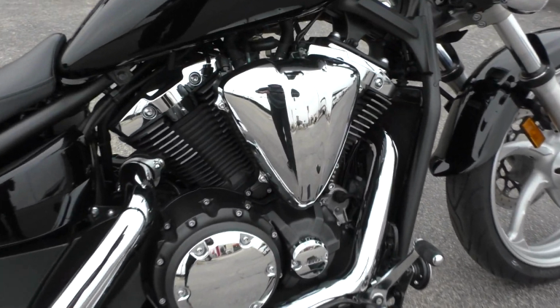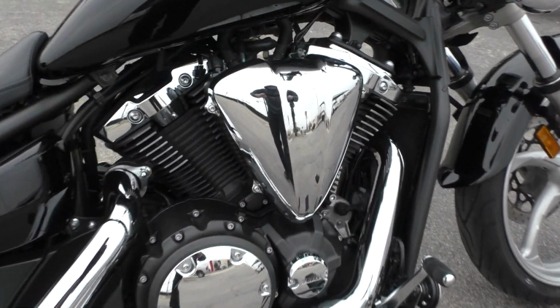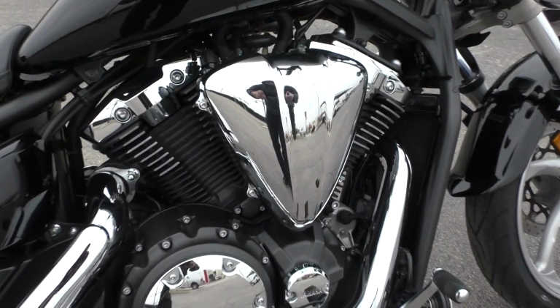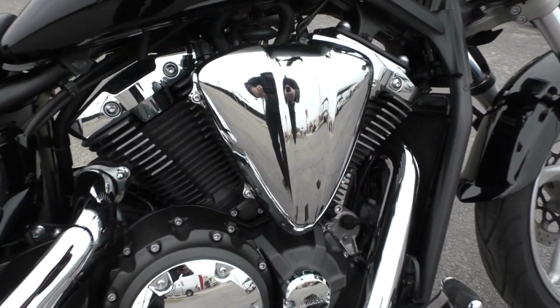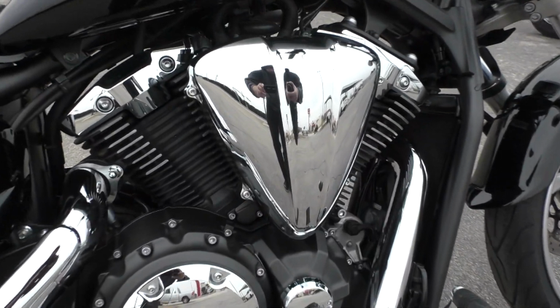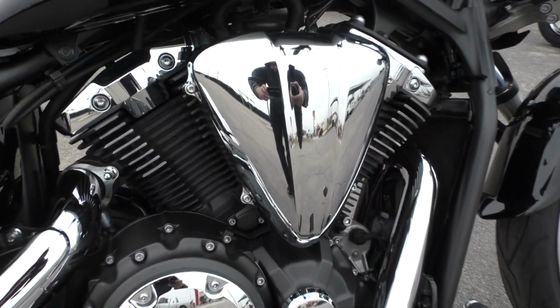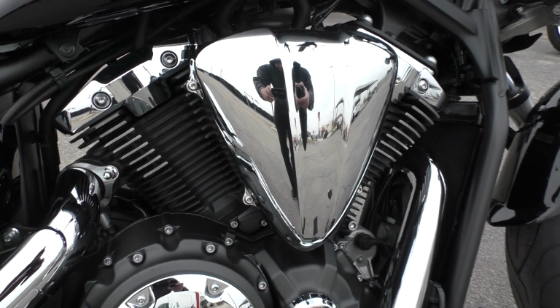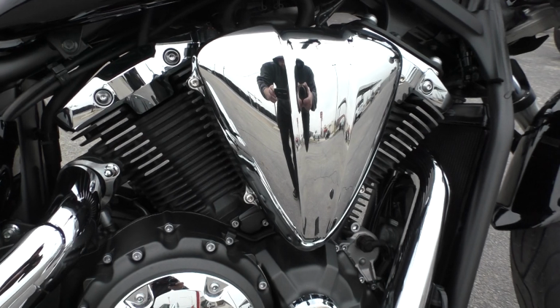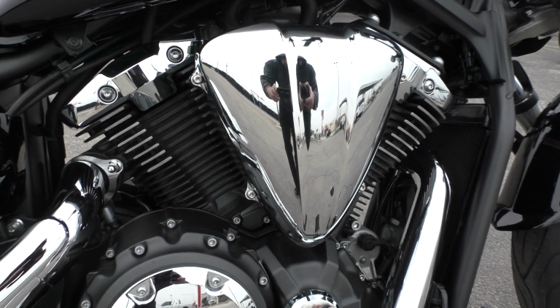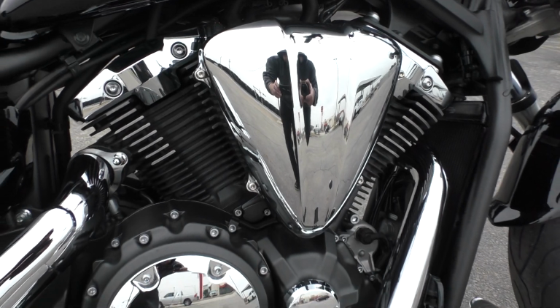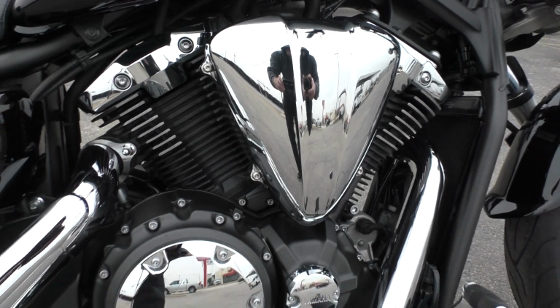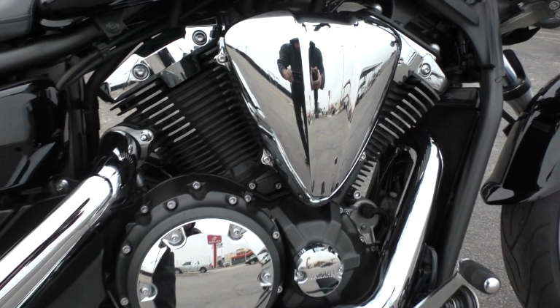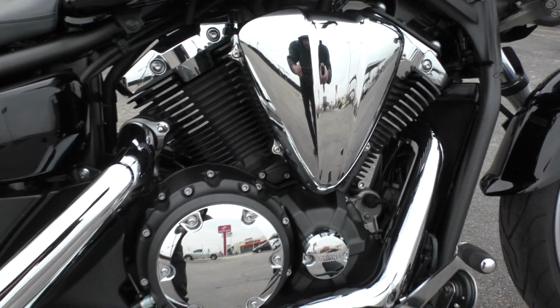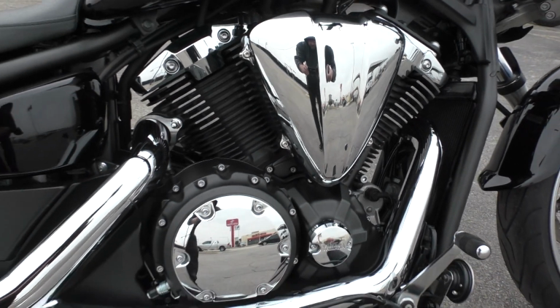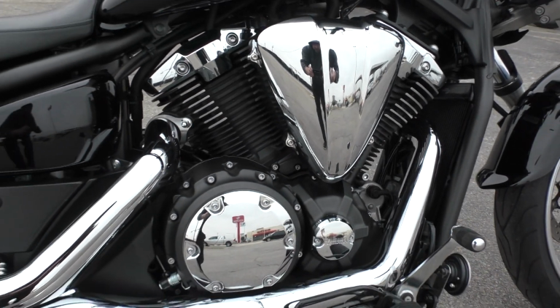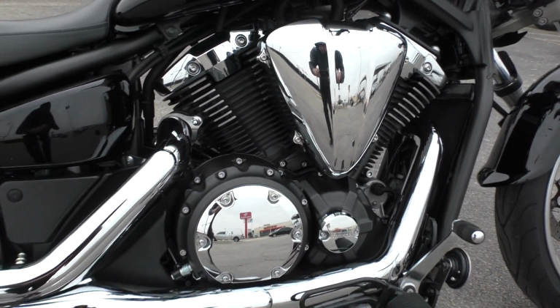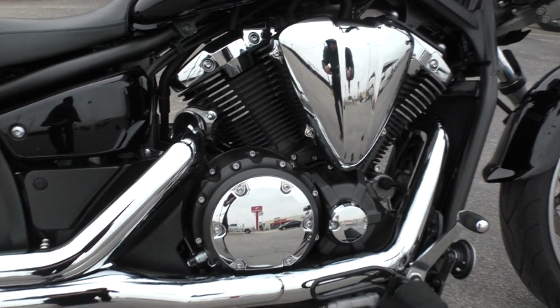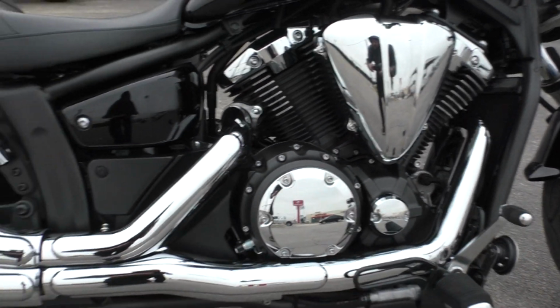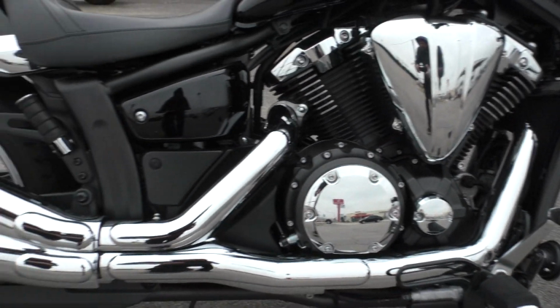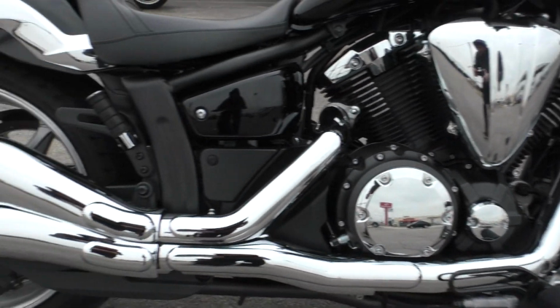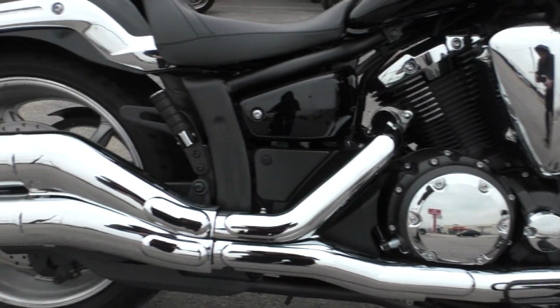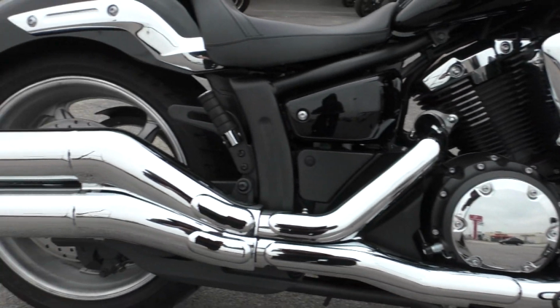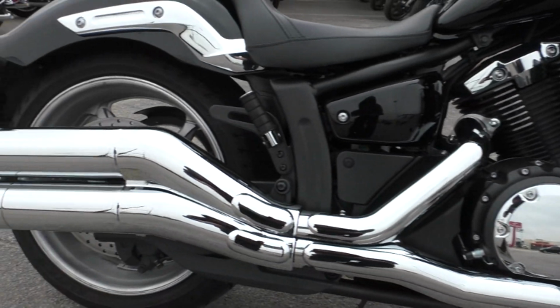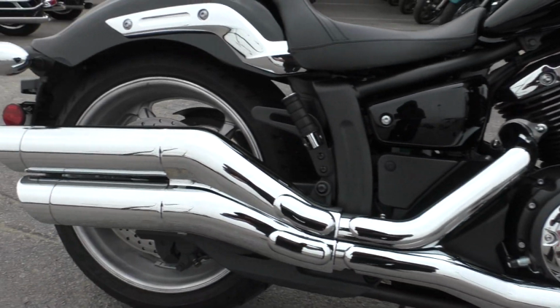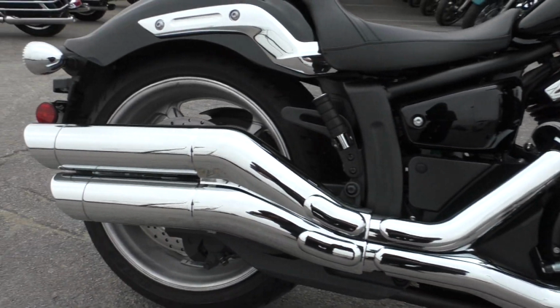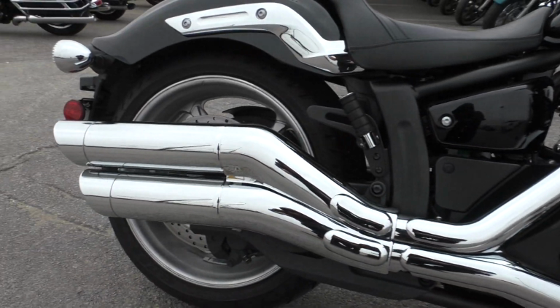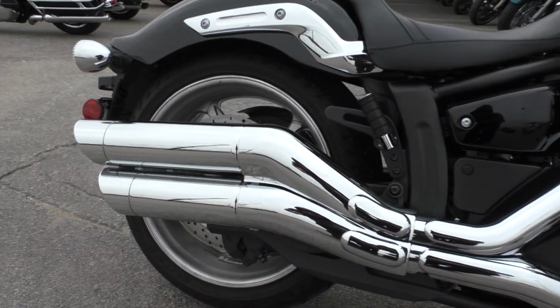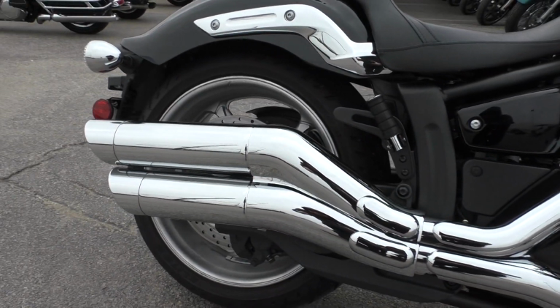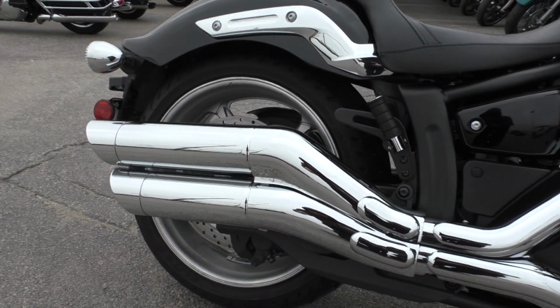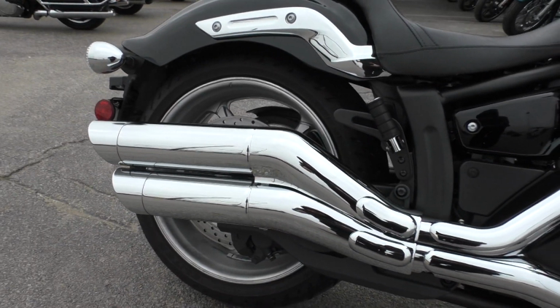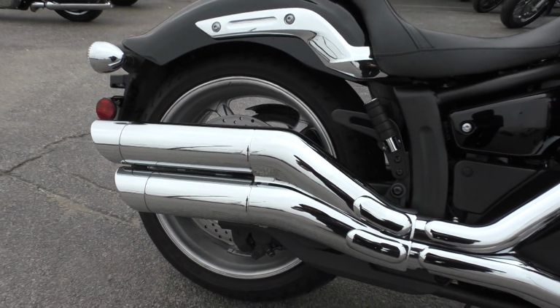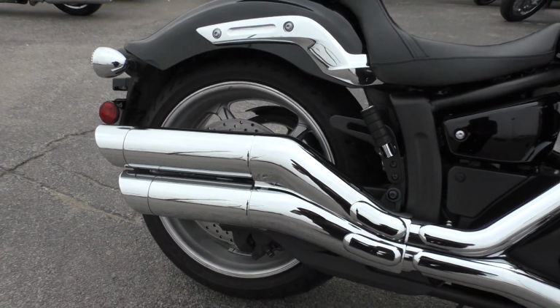All the chrome looks good on the motor and all the accessory parts. It's got the dual exhaust.